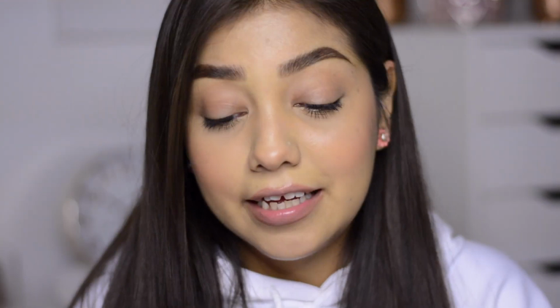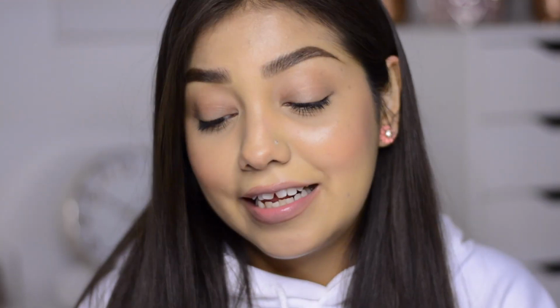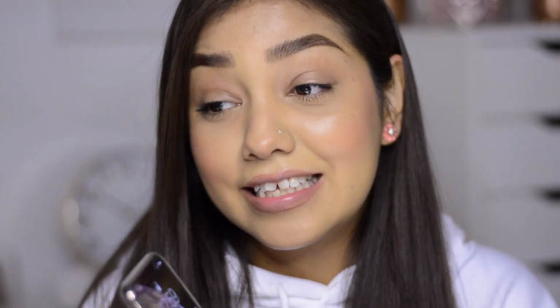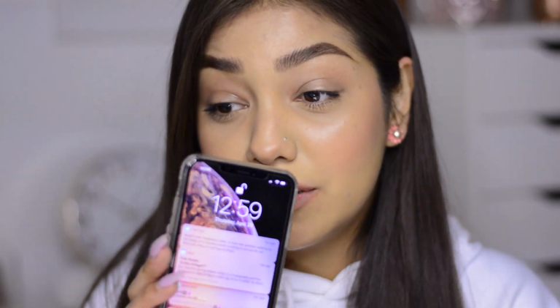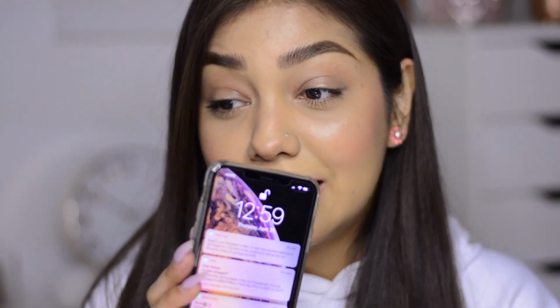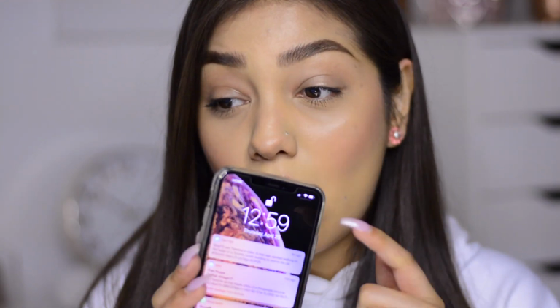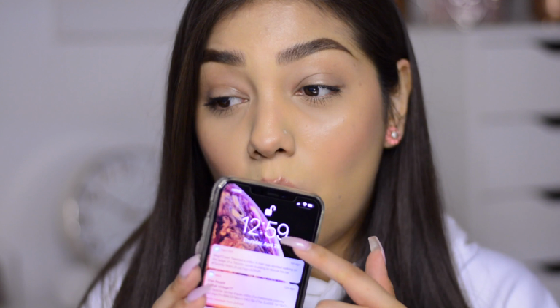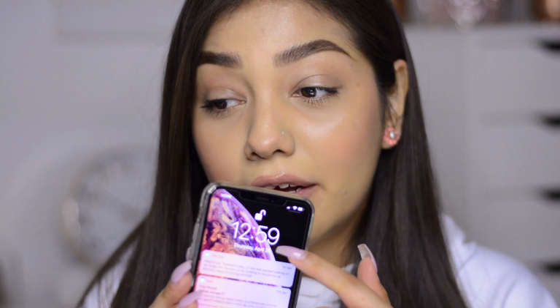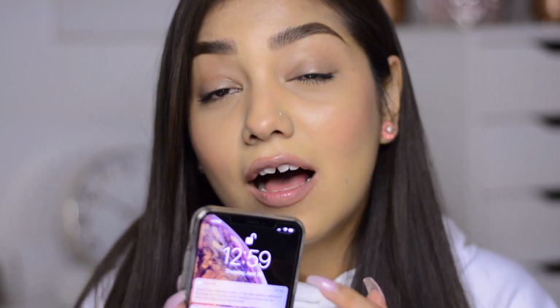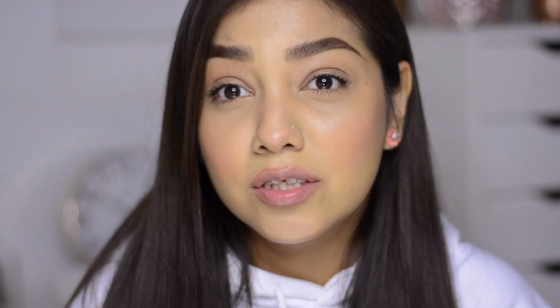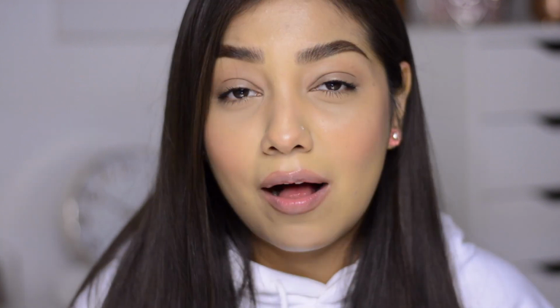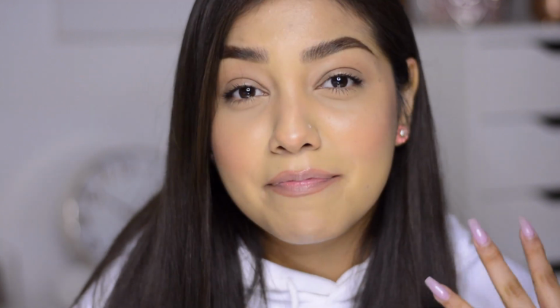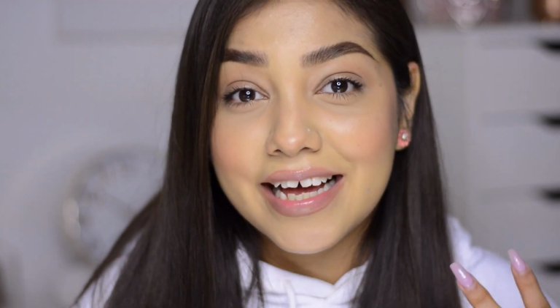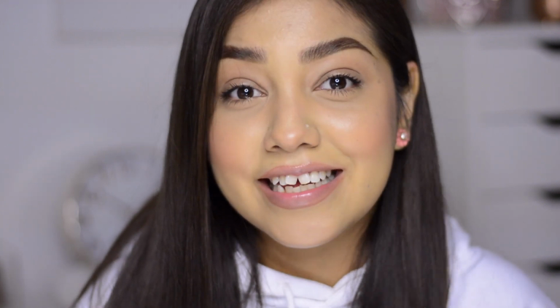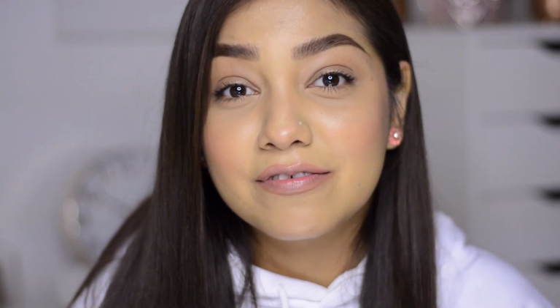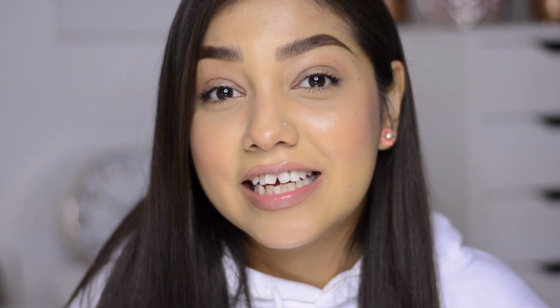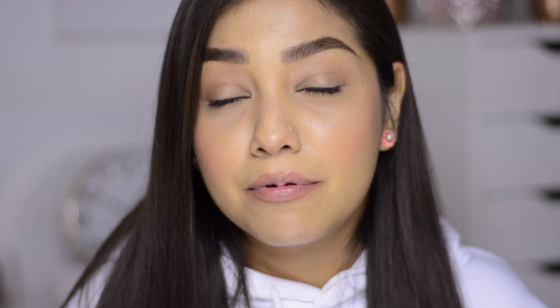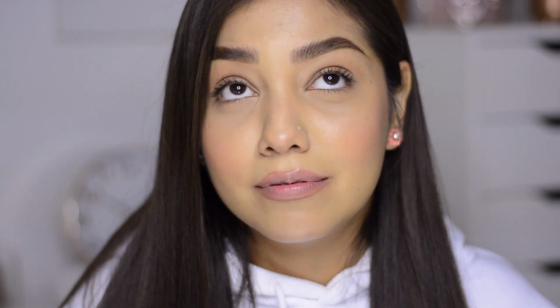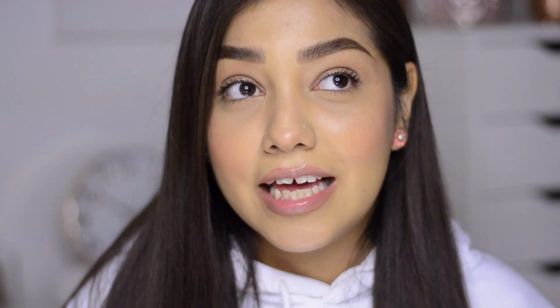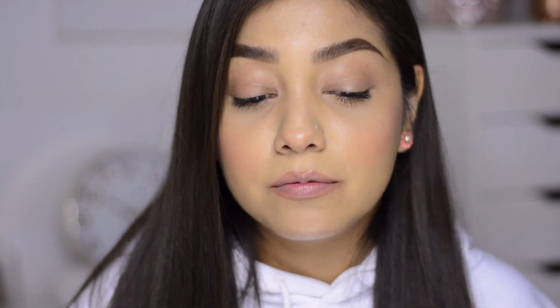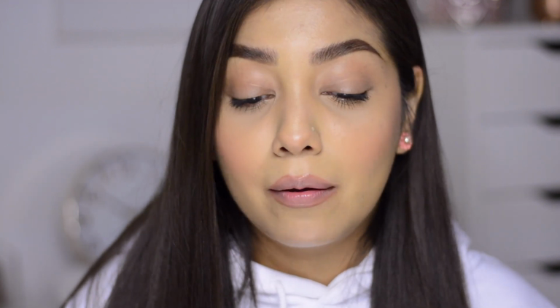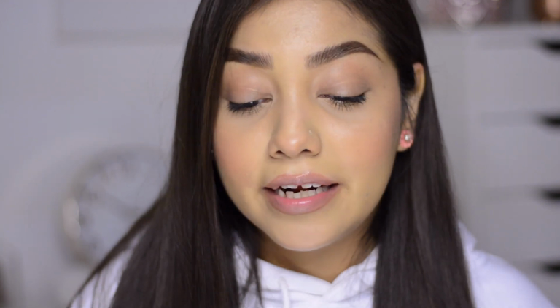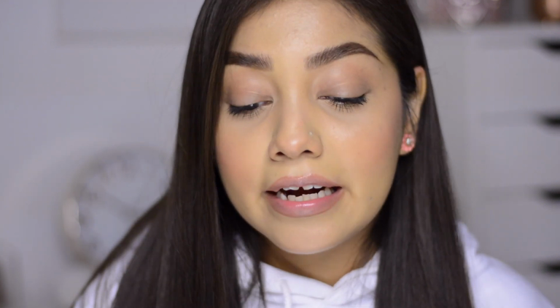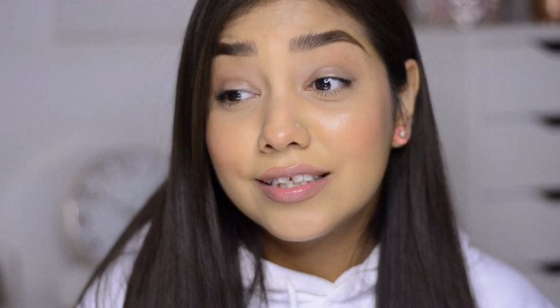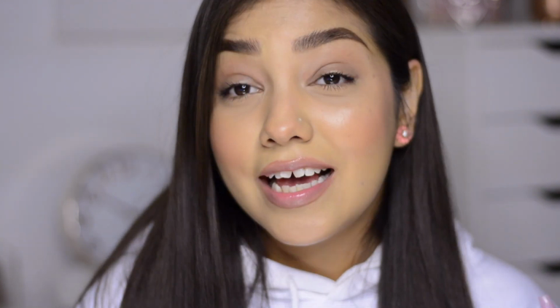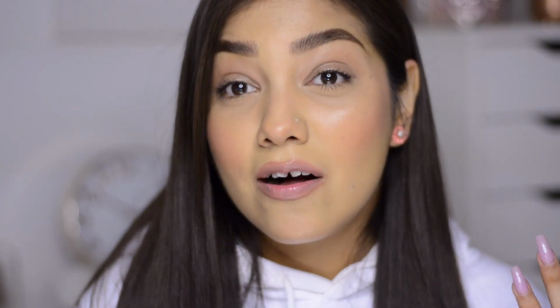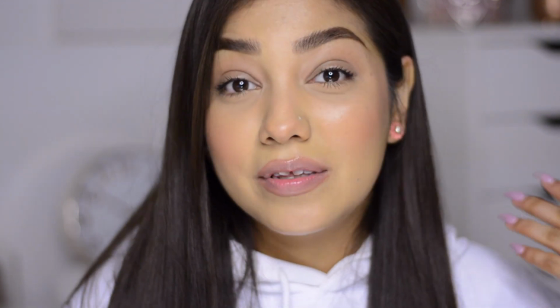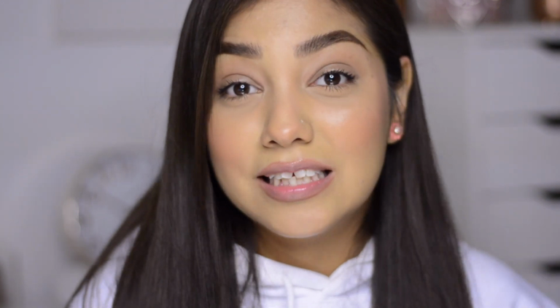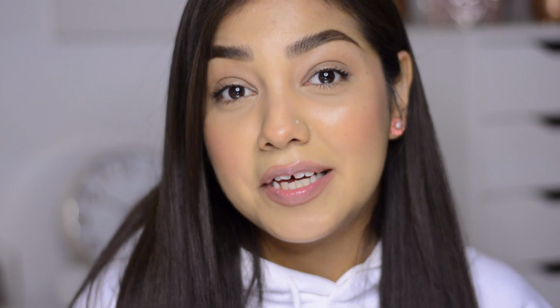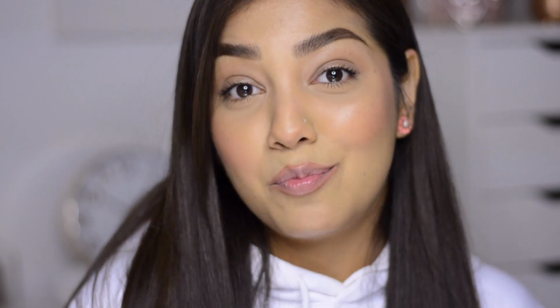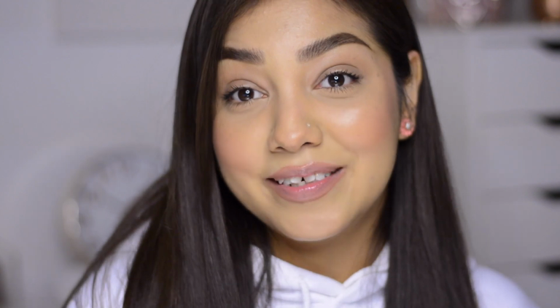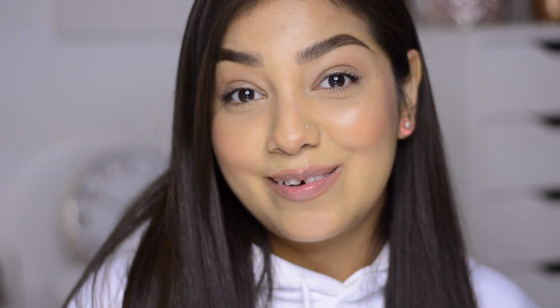It is currently one o'clock, so I'll be back at the end of the day — probably around eight or nine — to see how this makeup wears out.